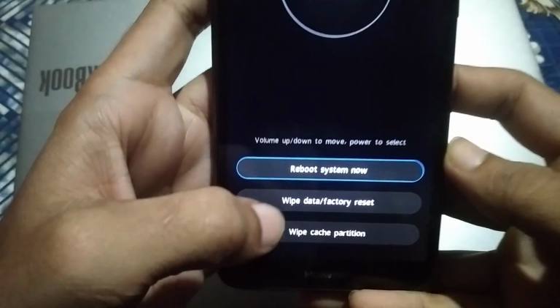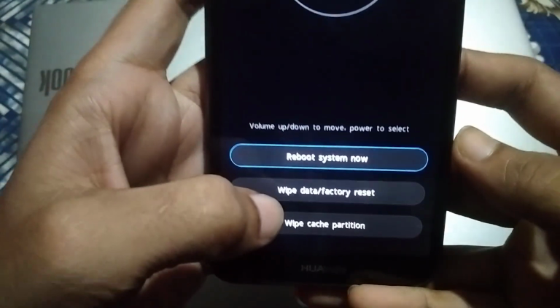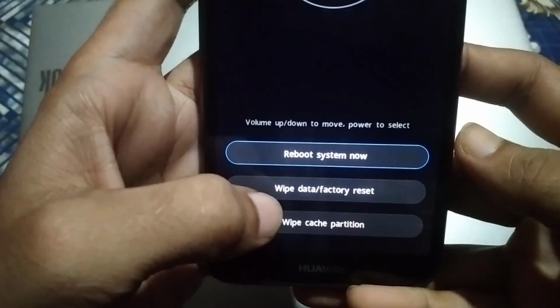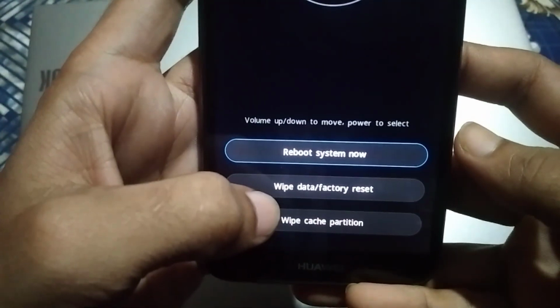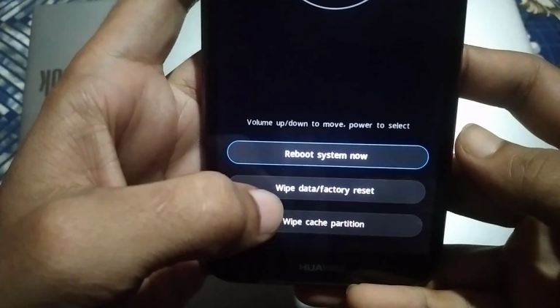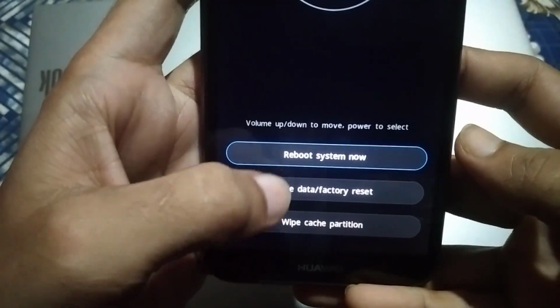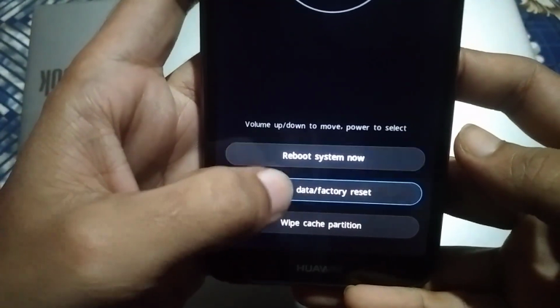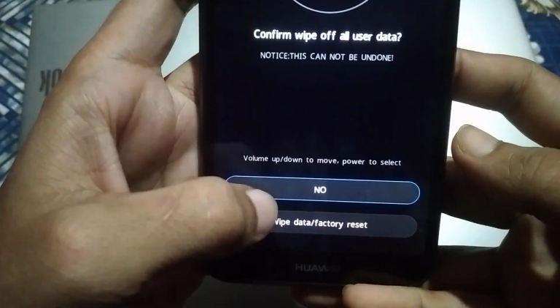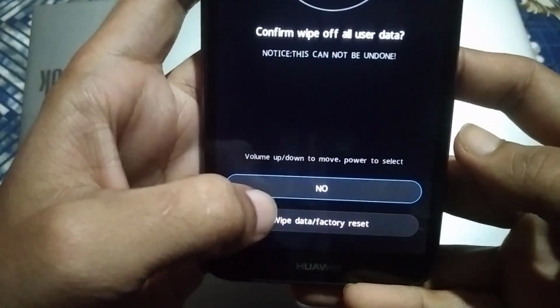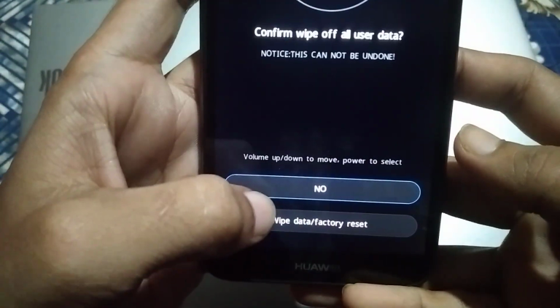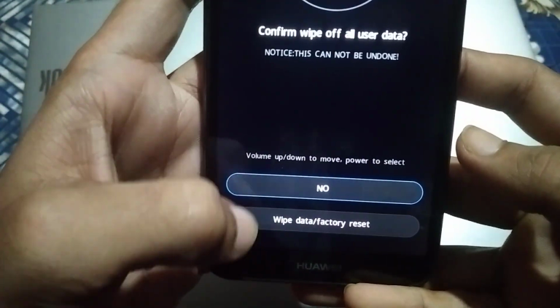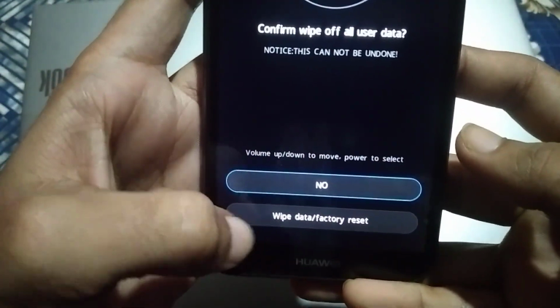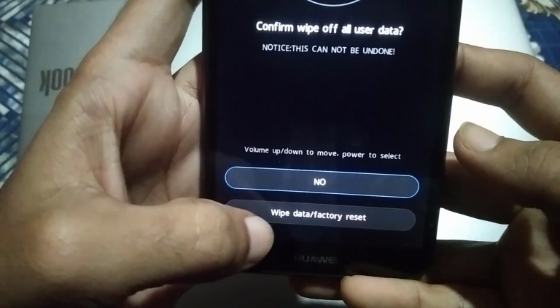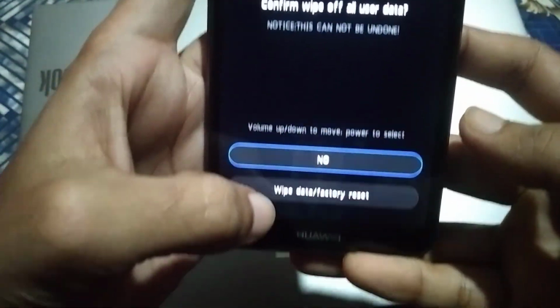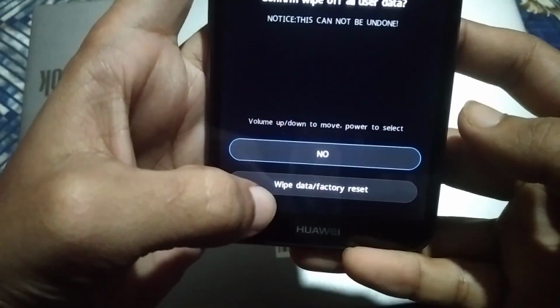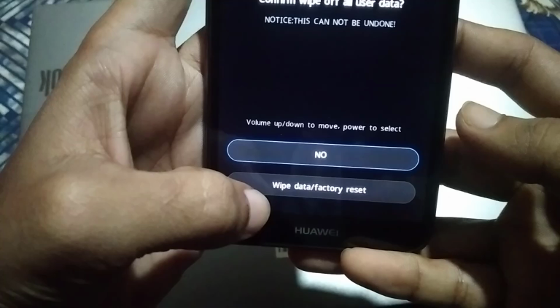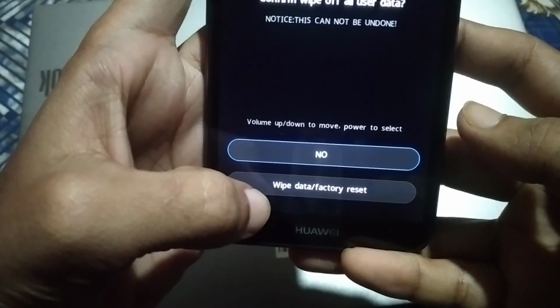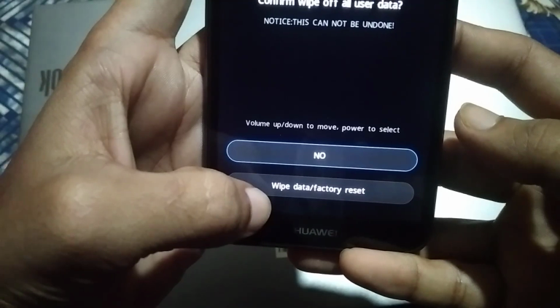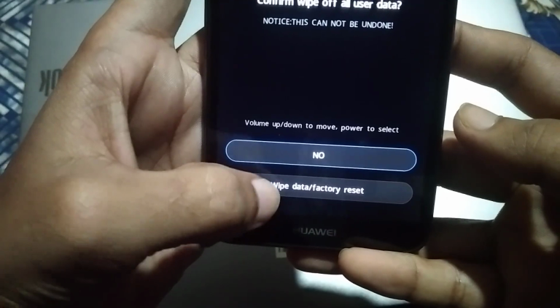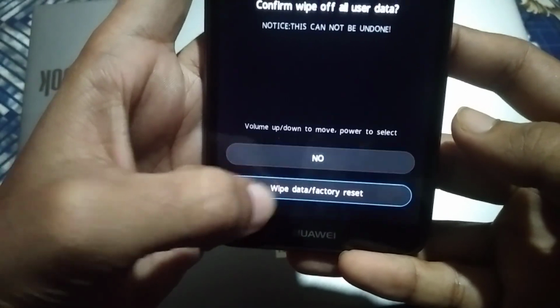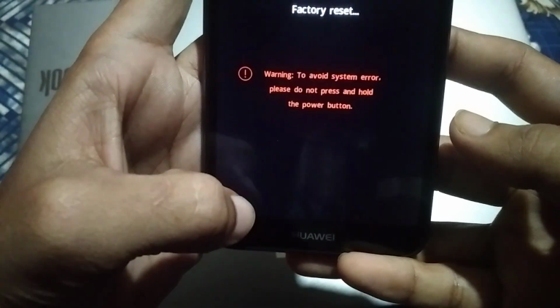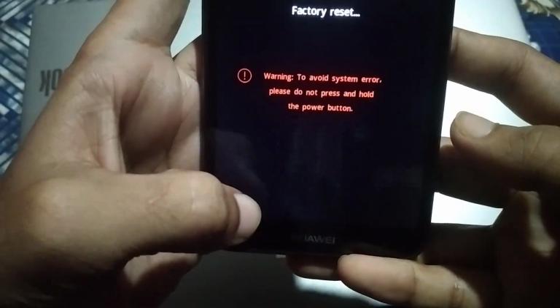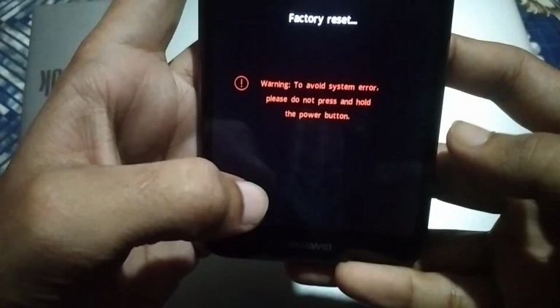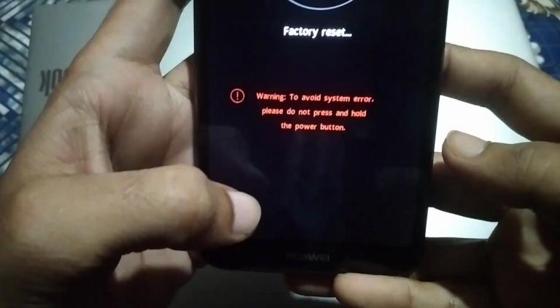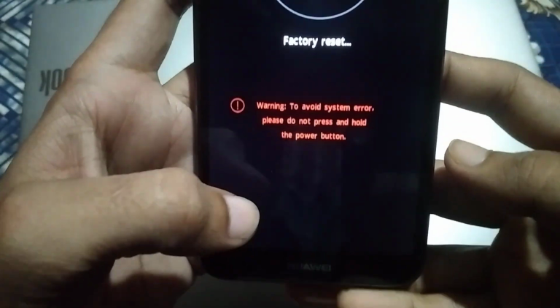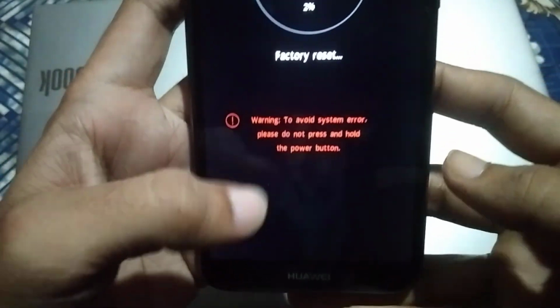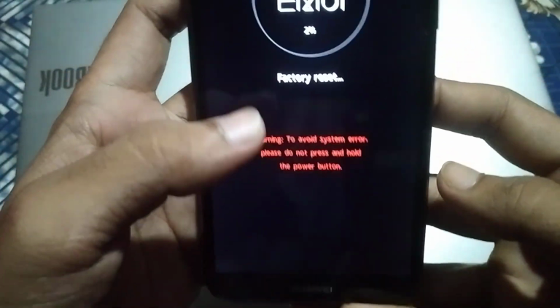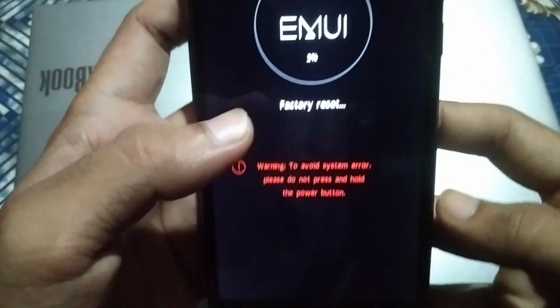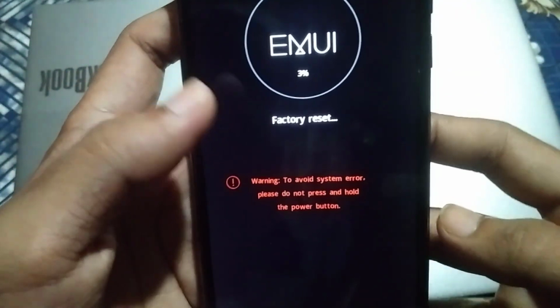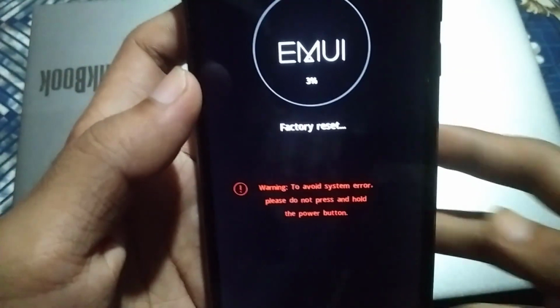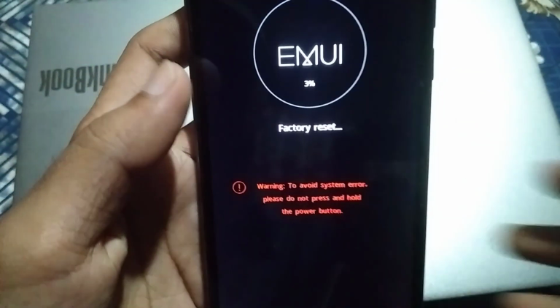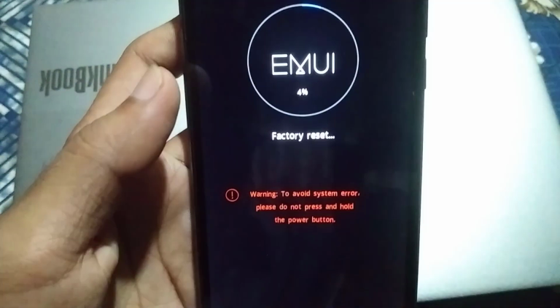Now you will see another menu — the recovery menu. From here, click on Wipe Data, then again click on Wipe Data or Factory Reset option.